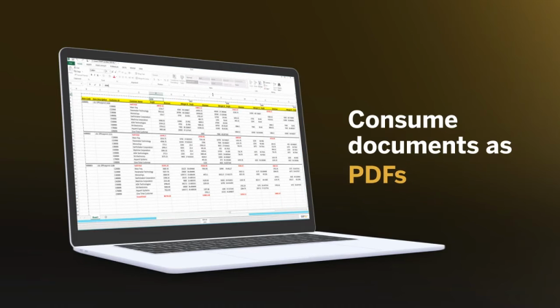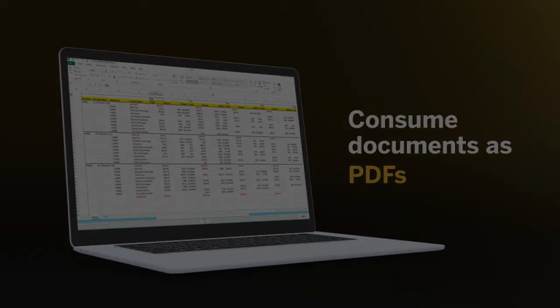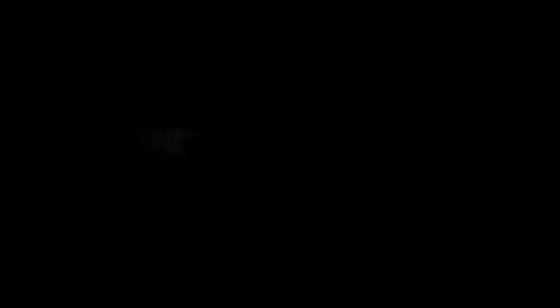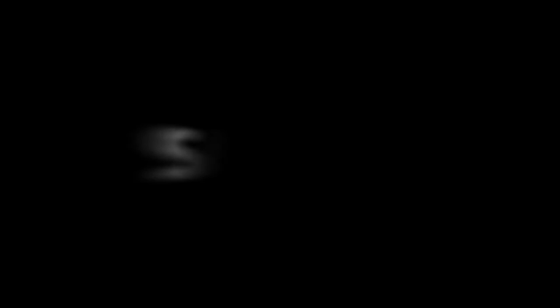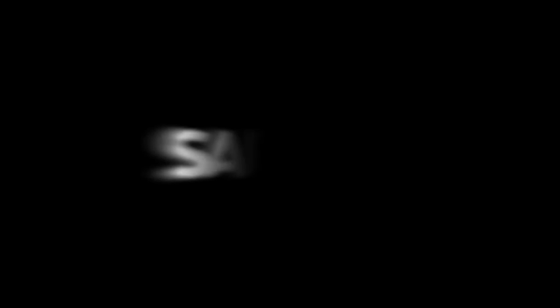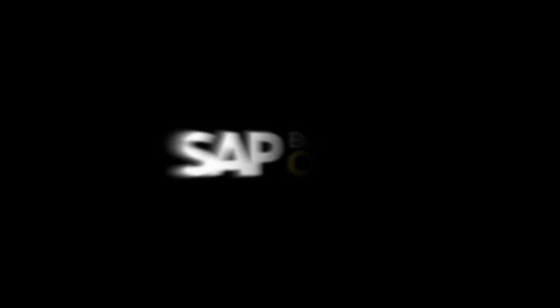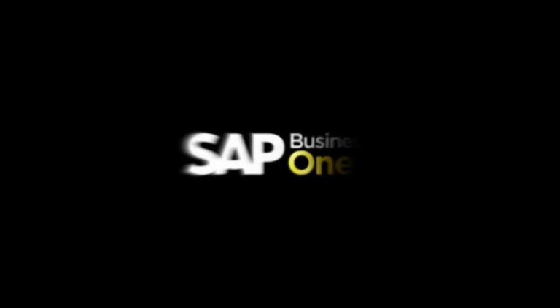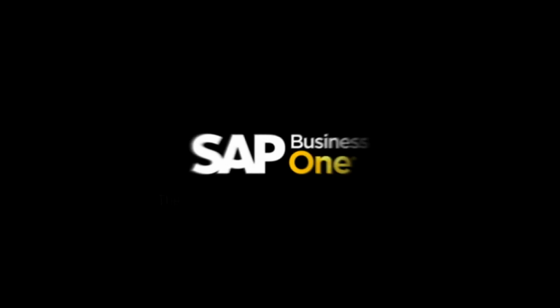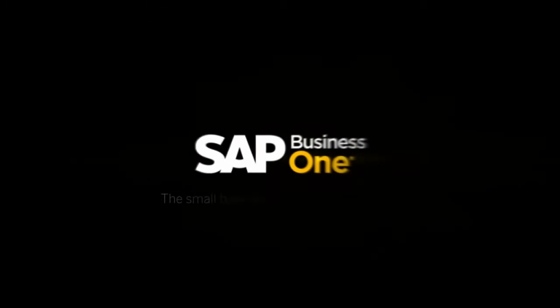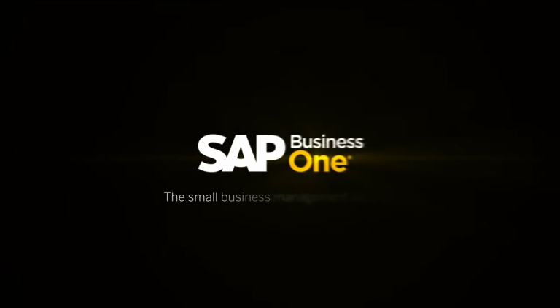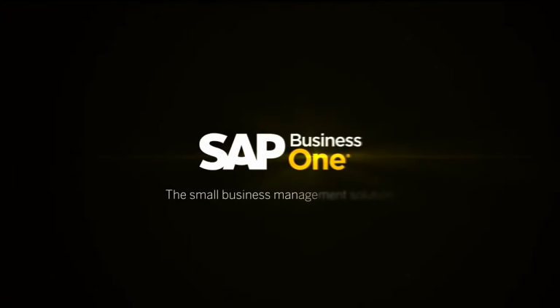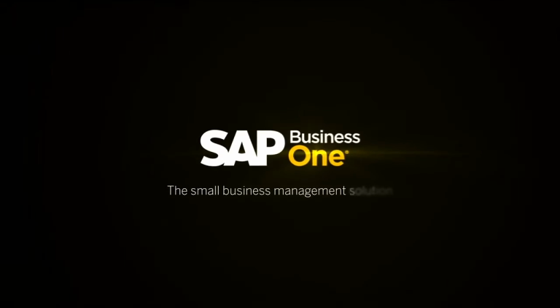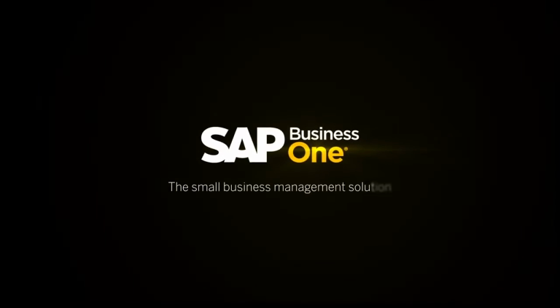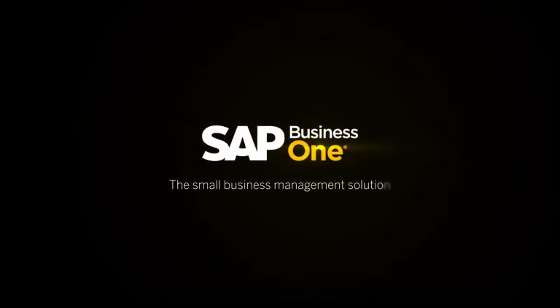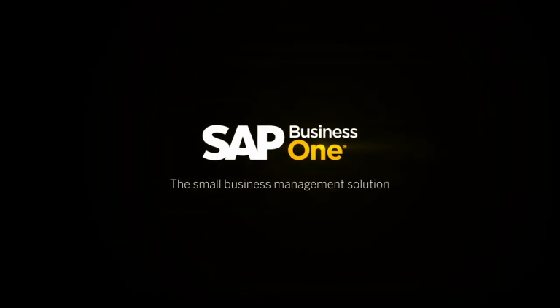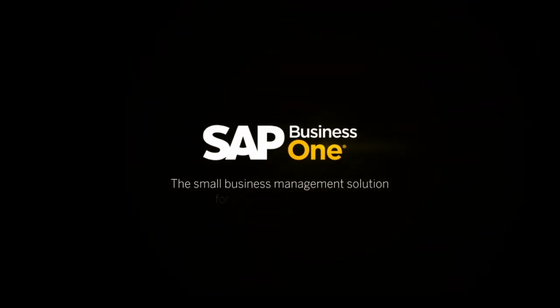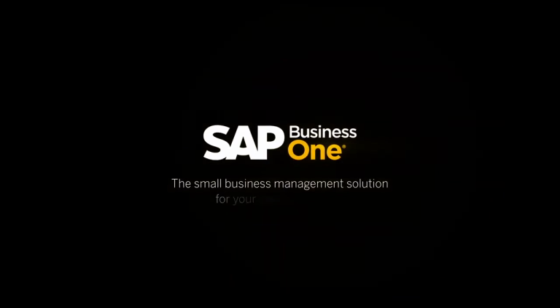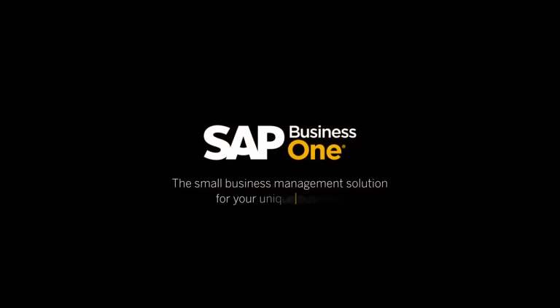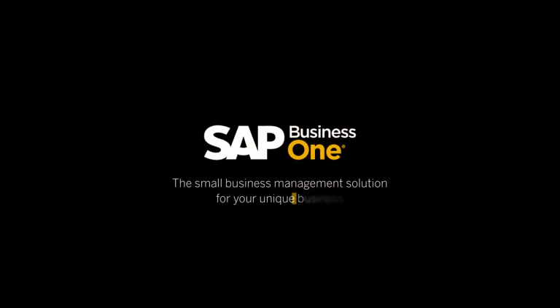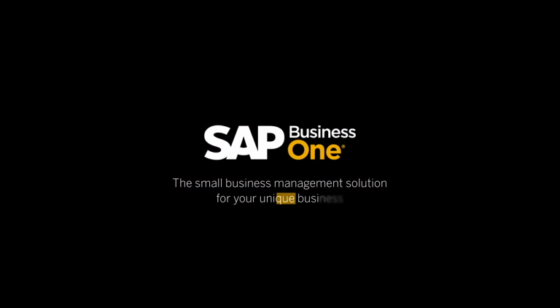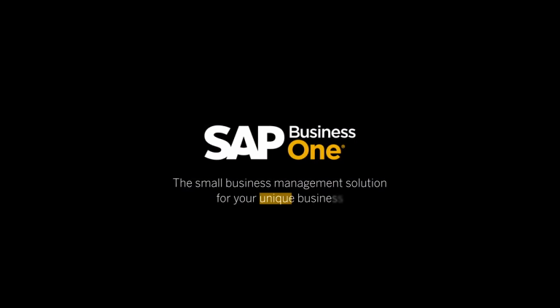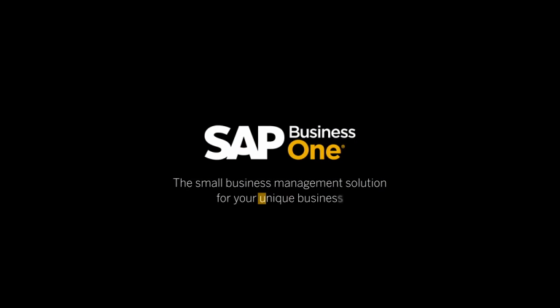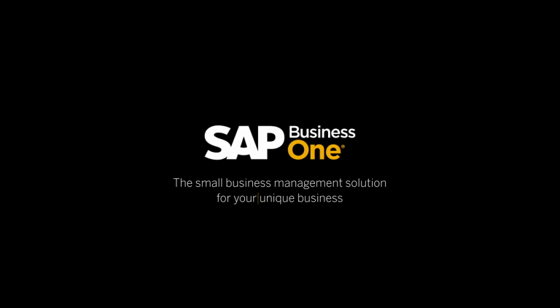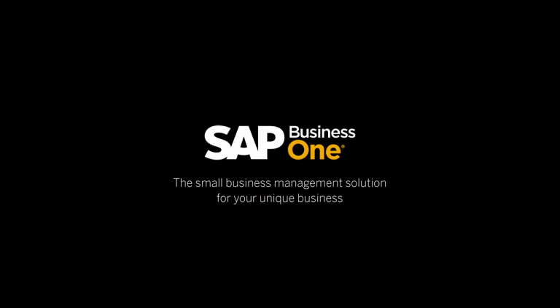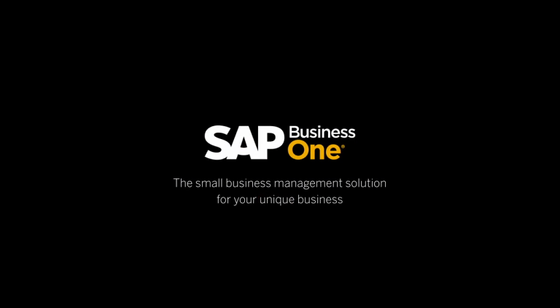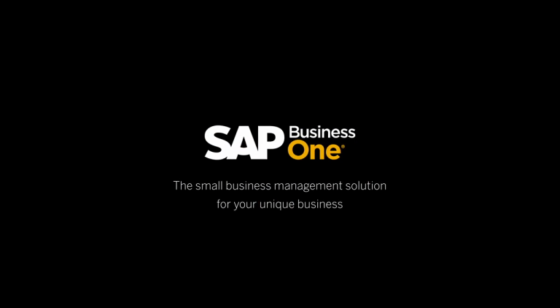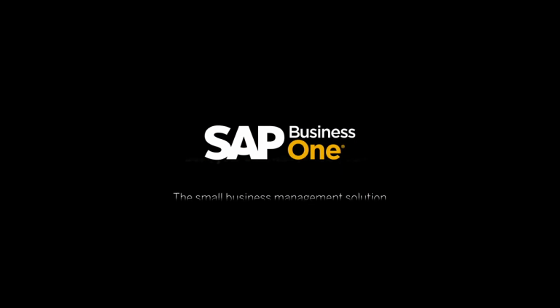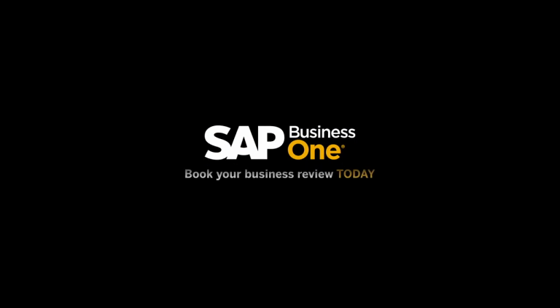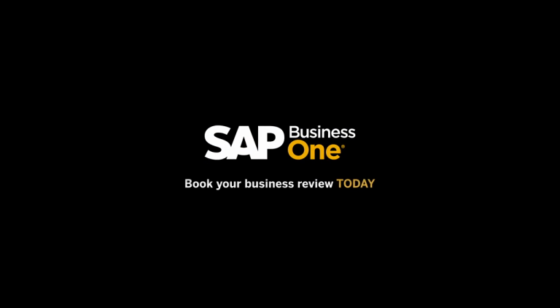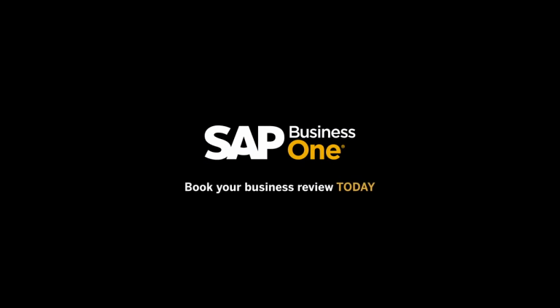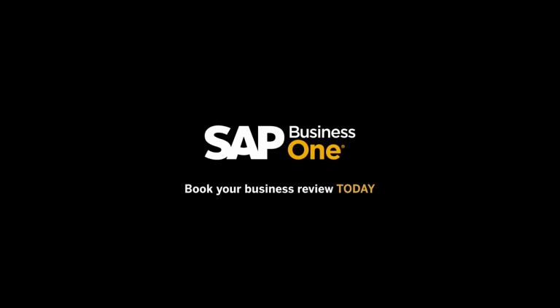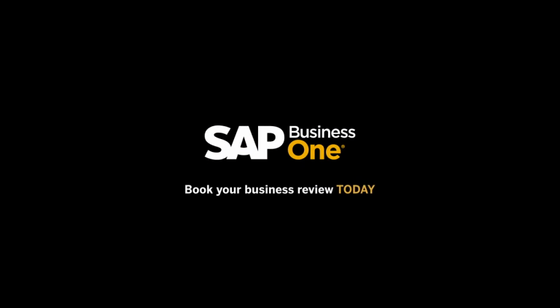SAP Business One, the small business management solution for your unique business. Book your business review today.